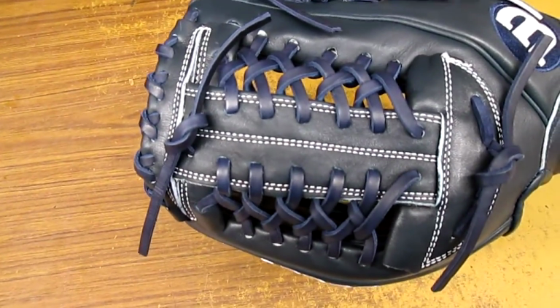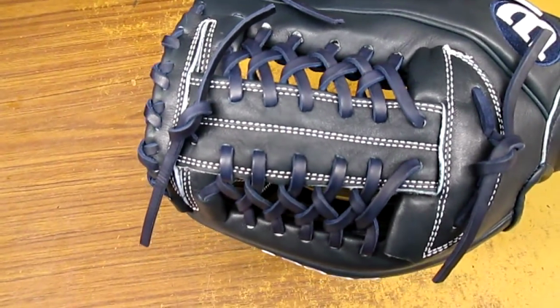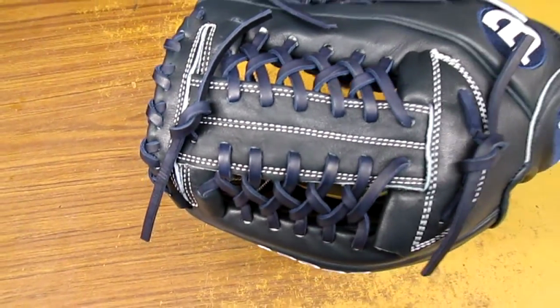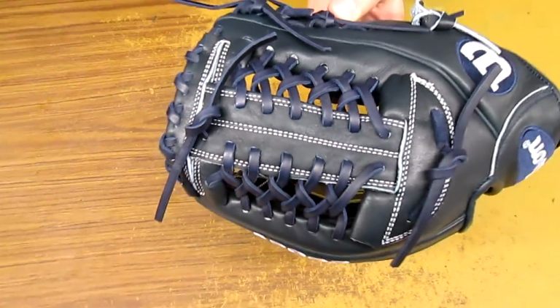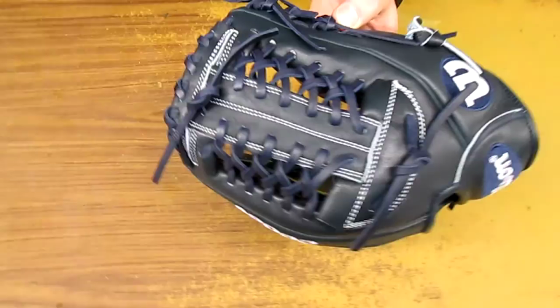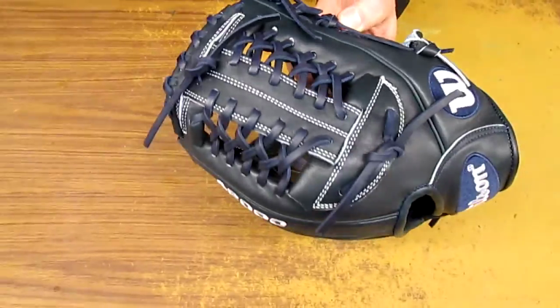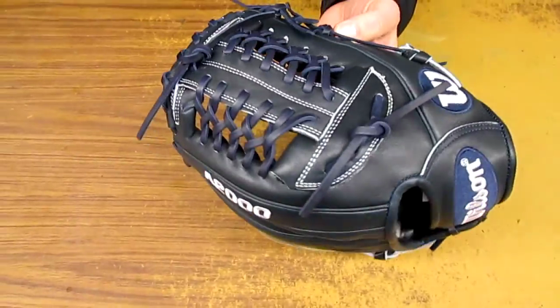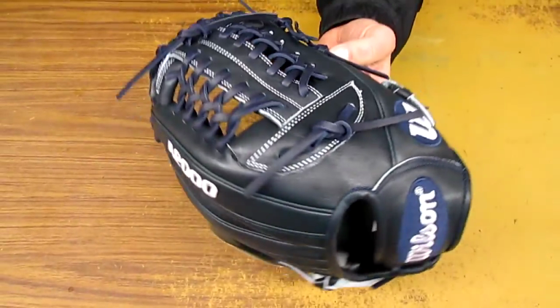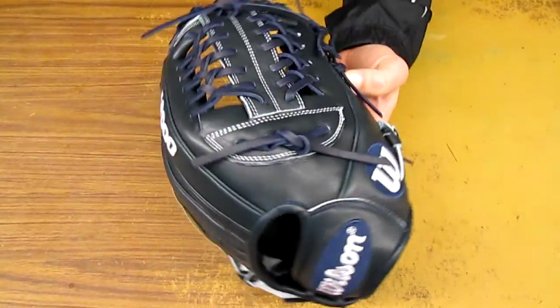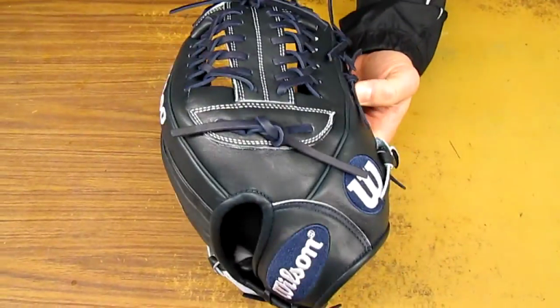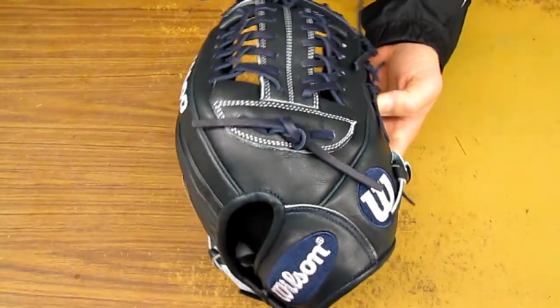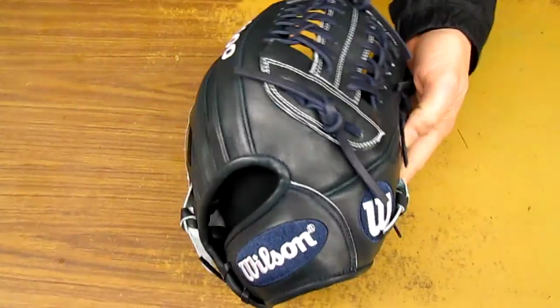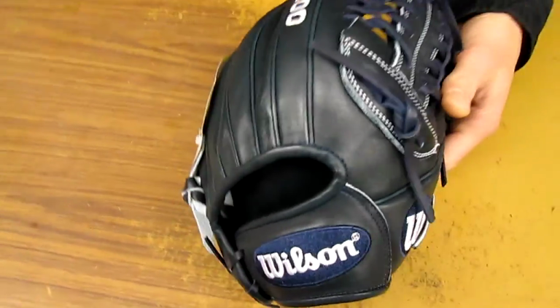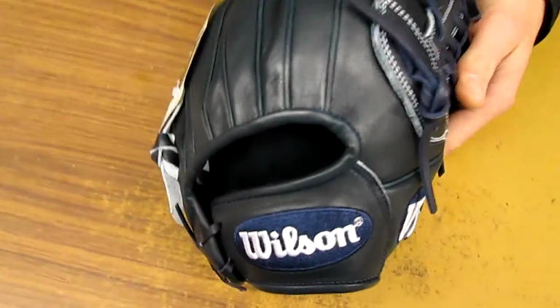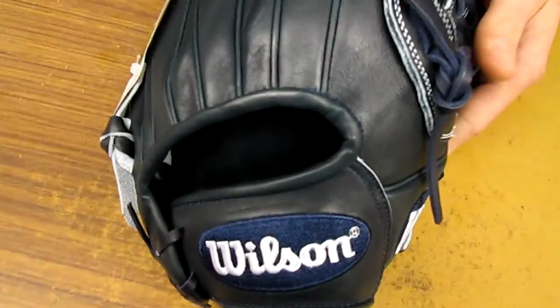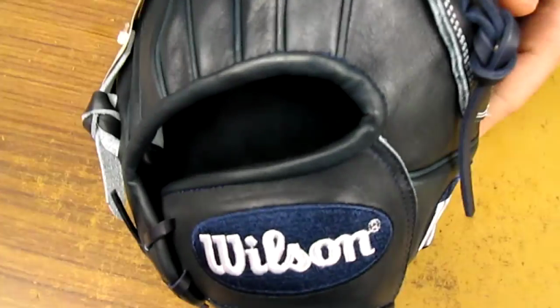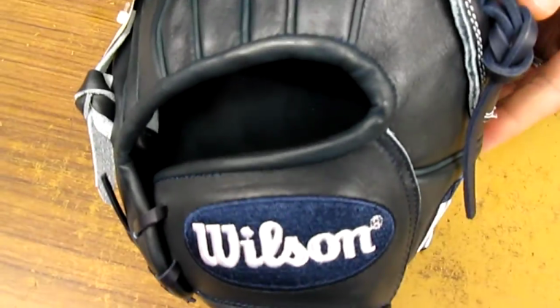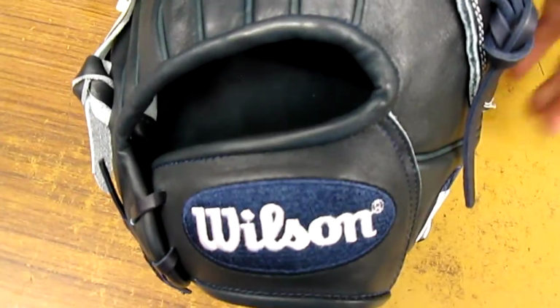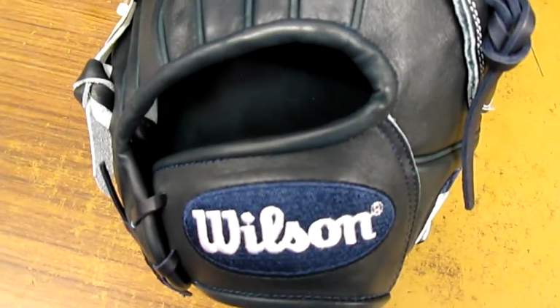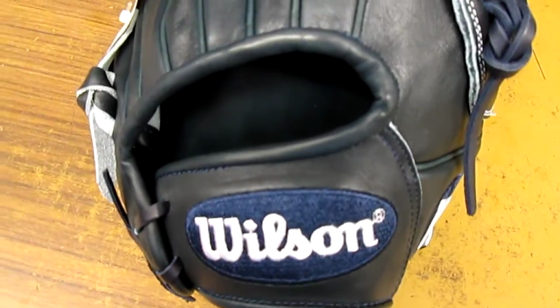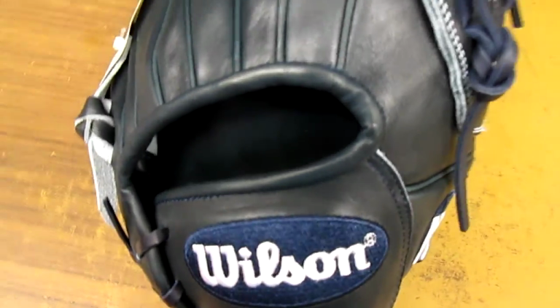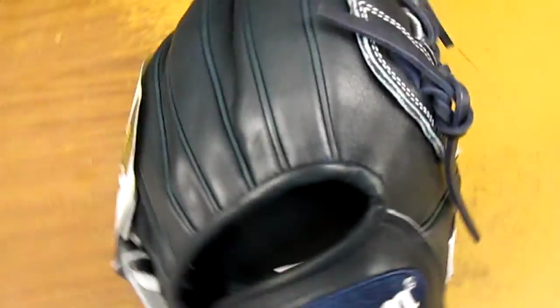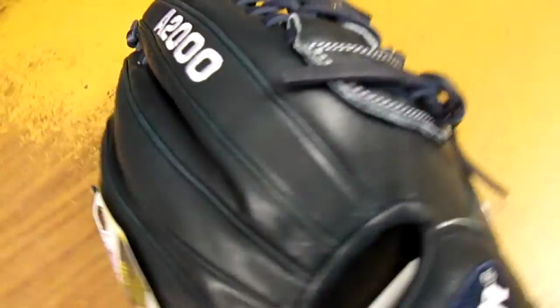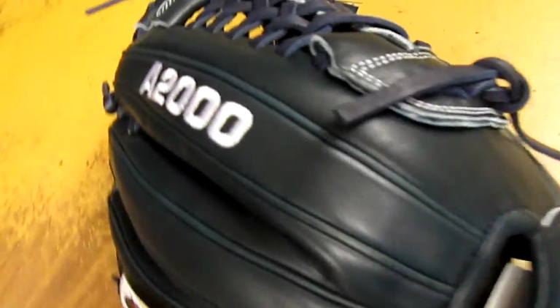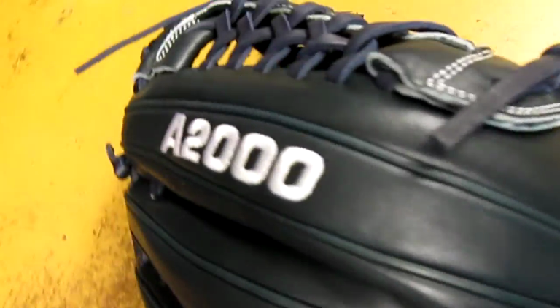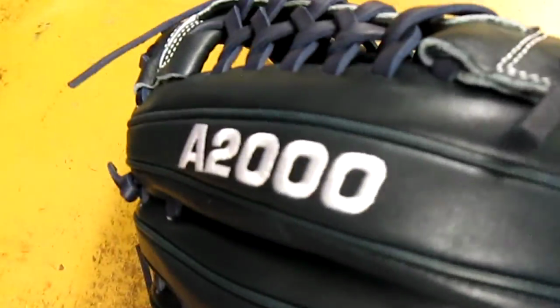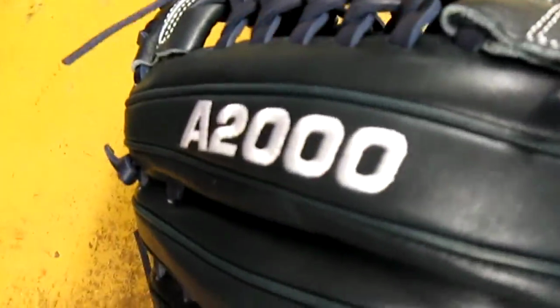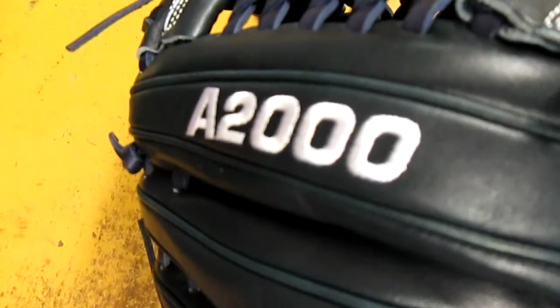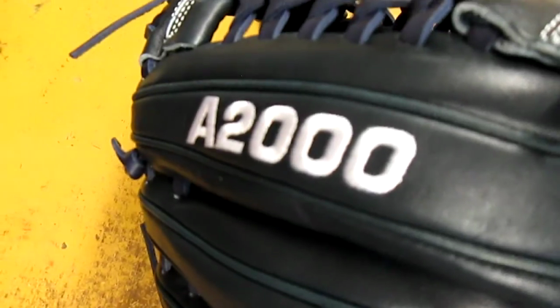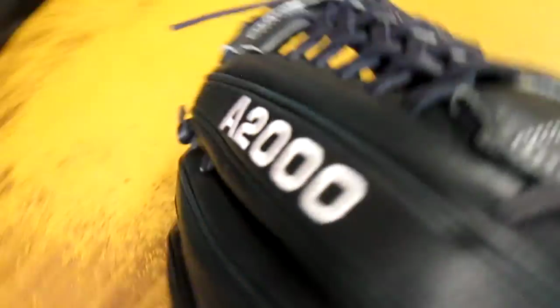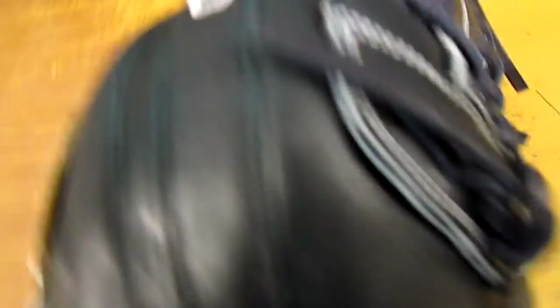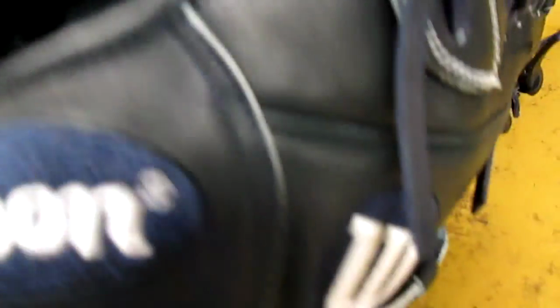Everything is navy blue except a little stitching on the back there in the logos. The Wilson and the A2000 logo are both stitched in white.